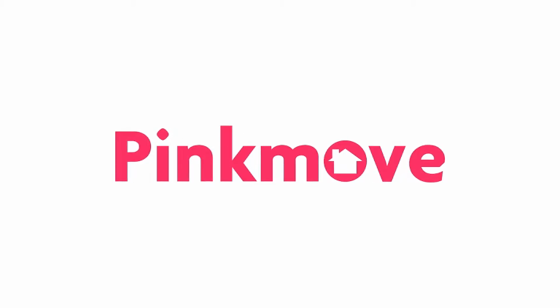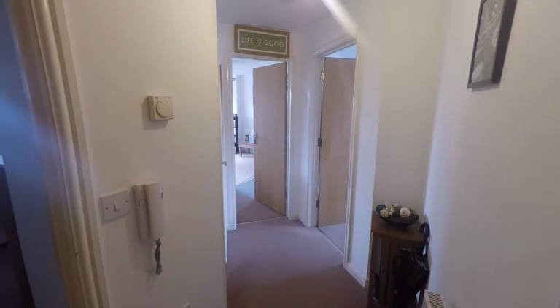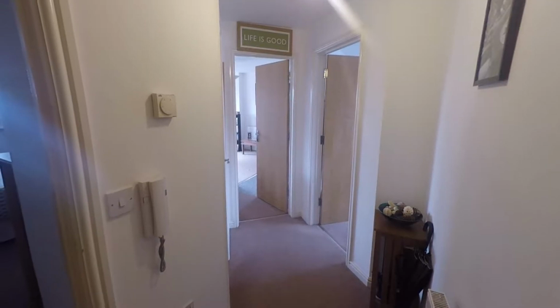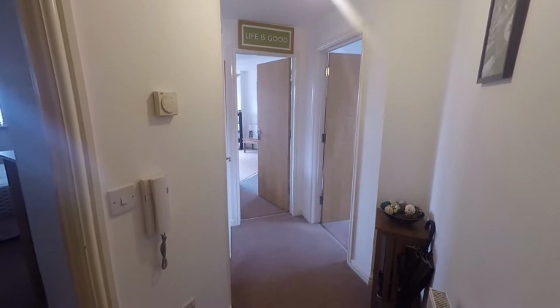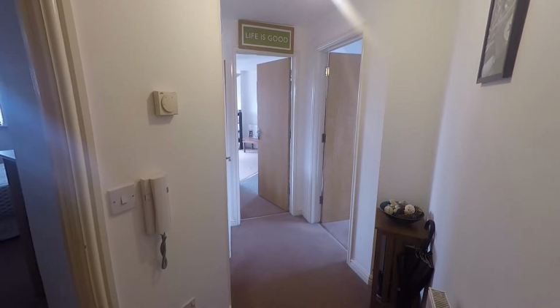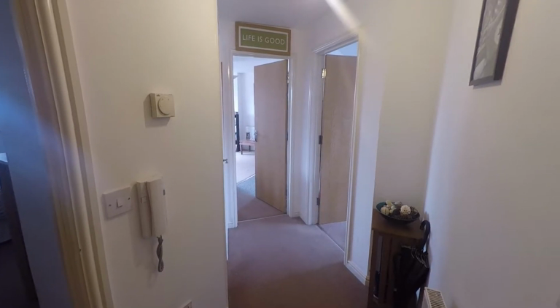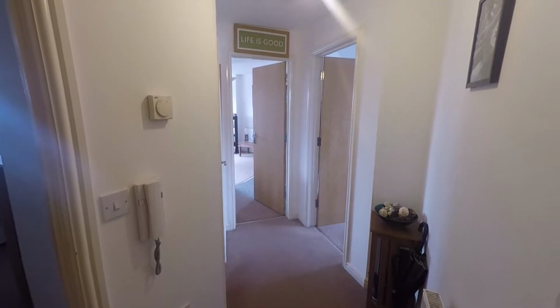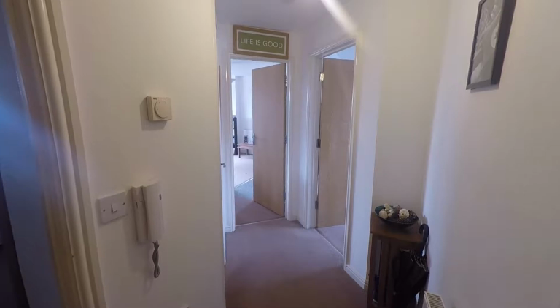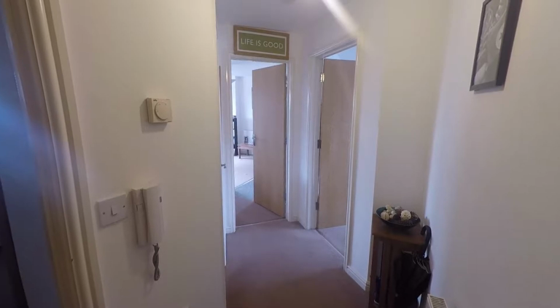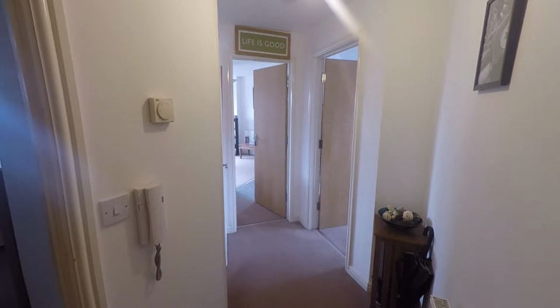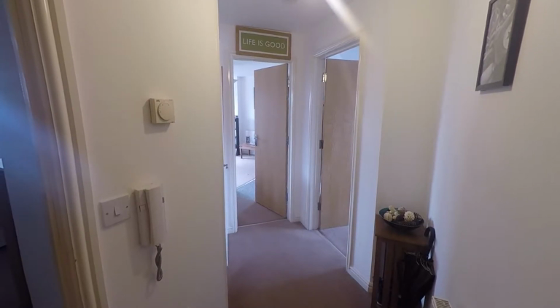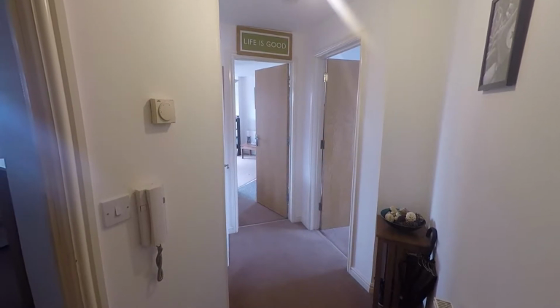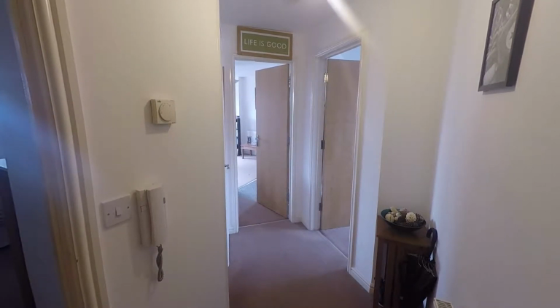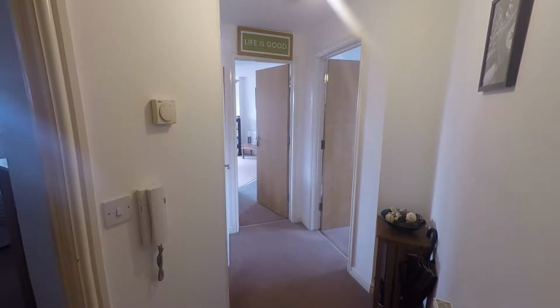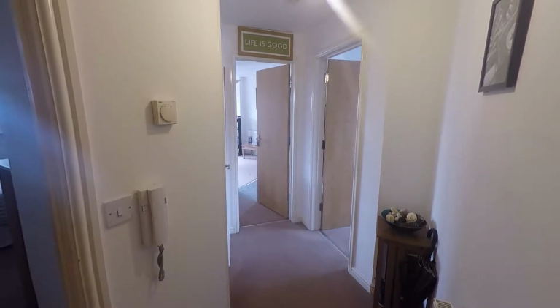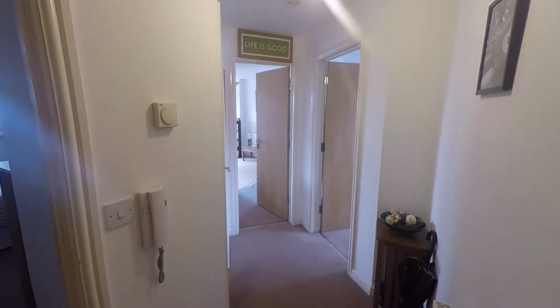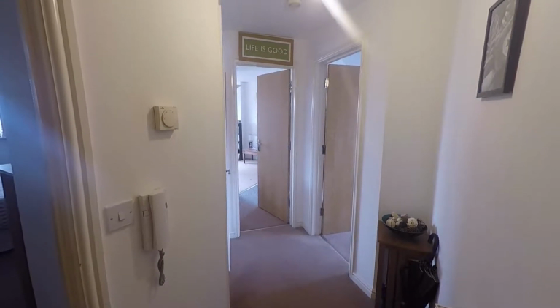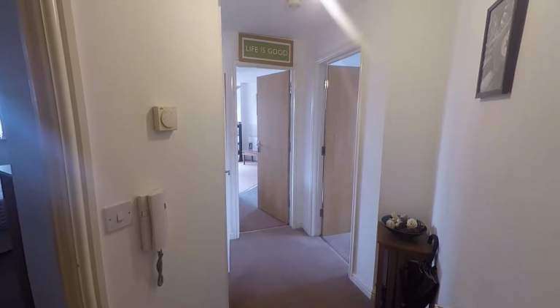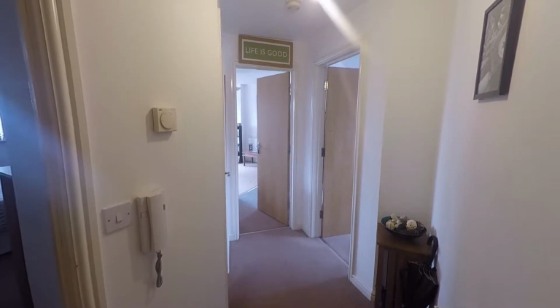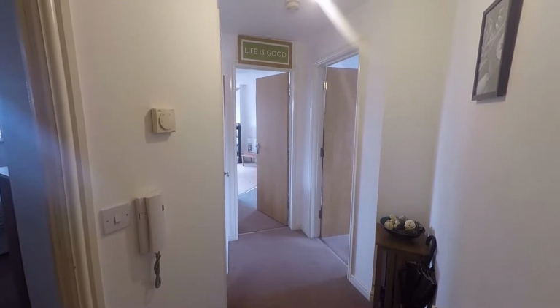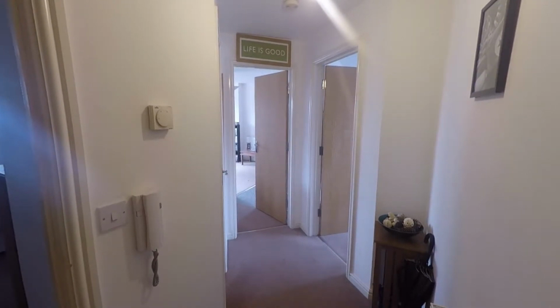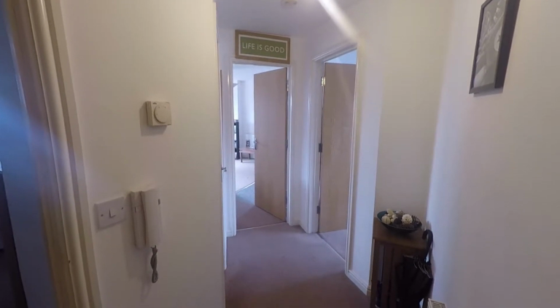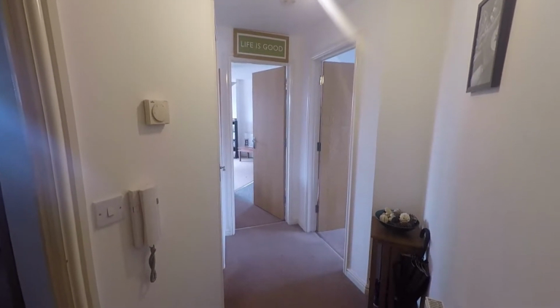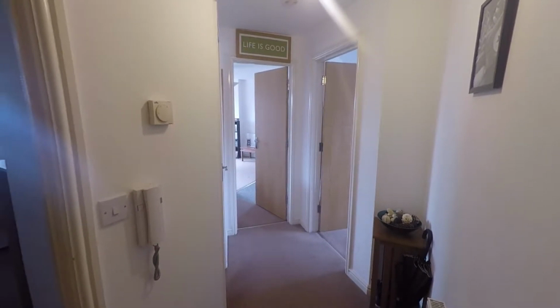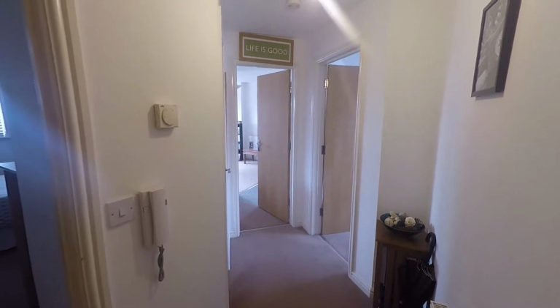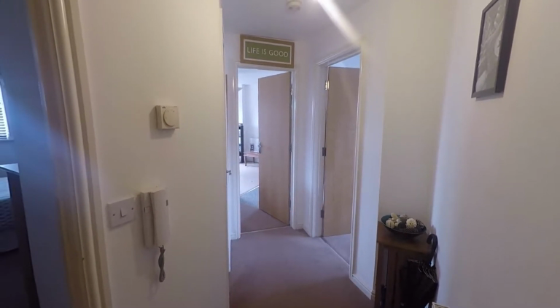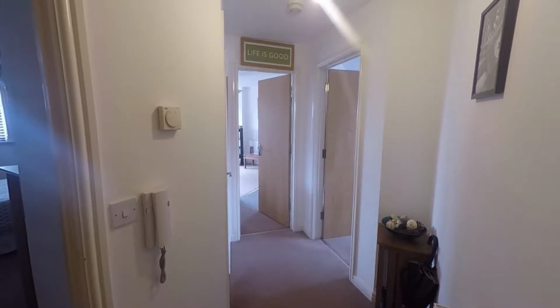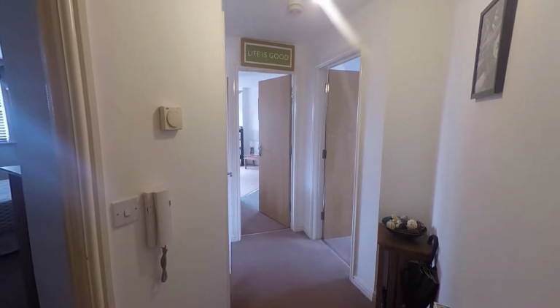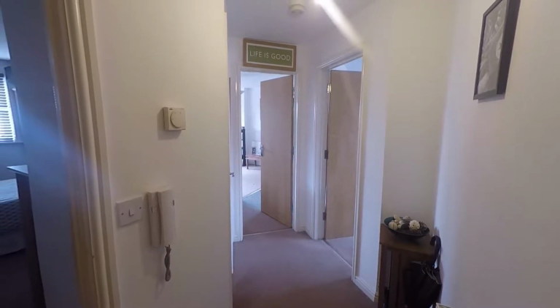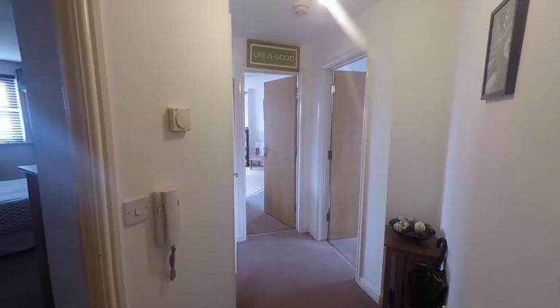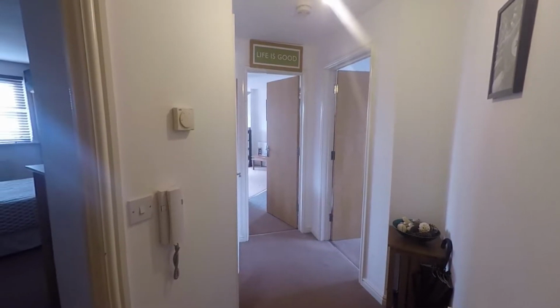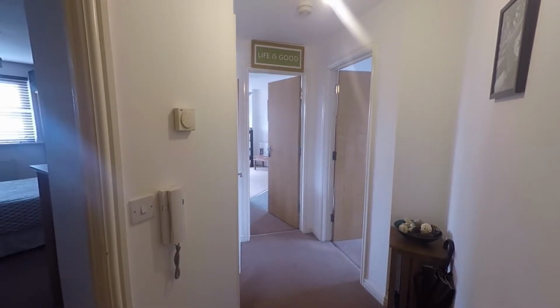Welcome to this Pinkmoo video tour of this two-bedroom, second-floor apartment situated on Amelia Way in Newport.